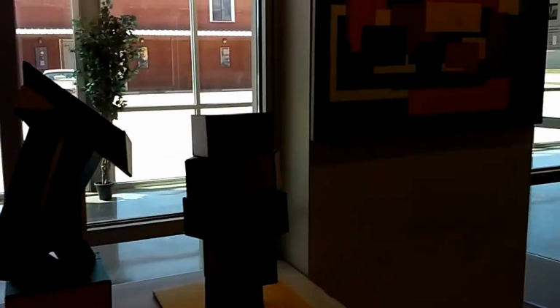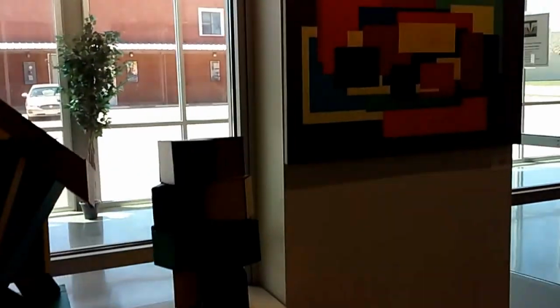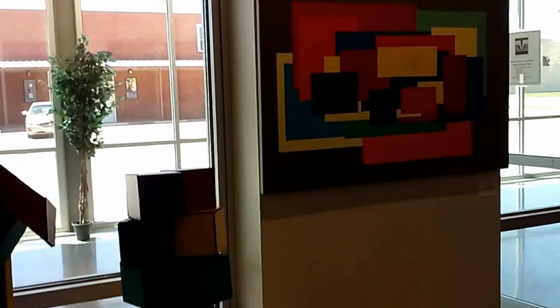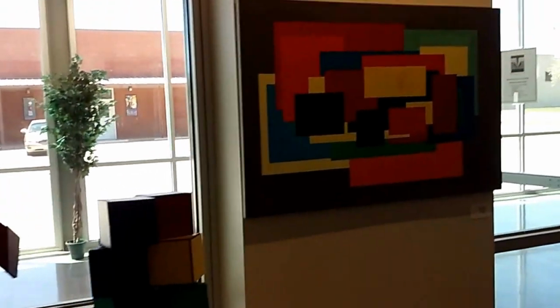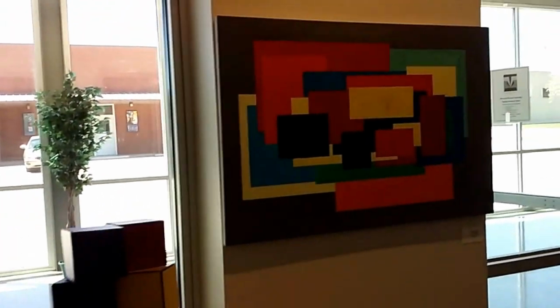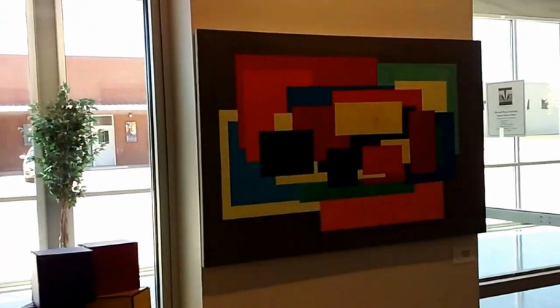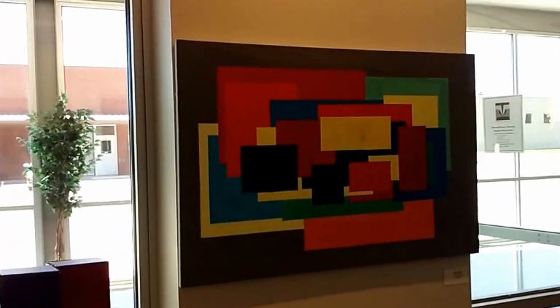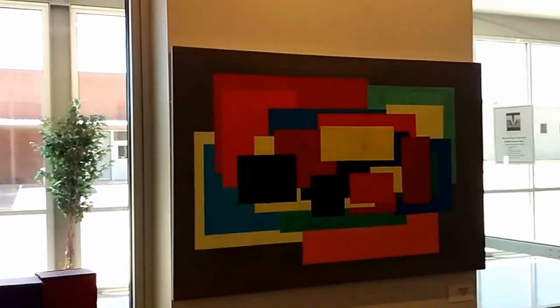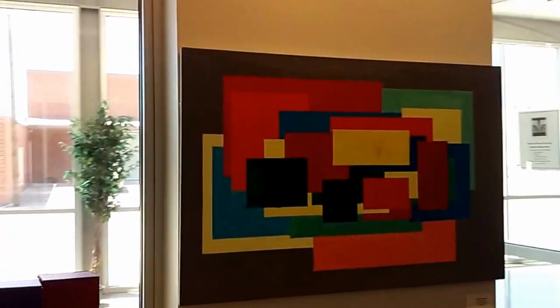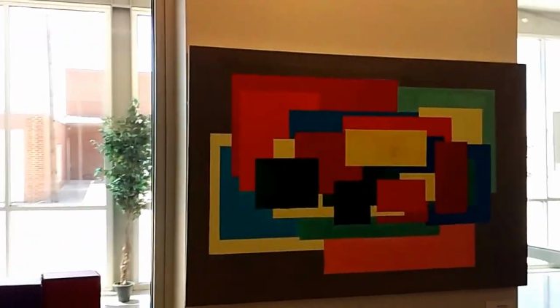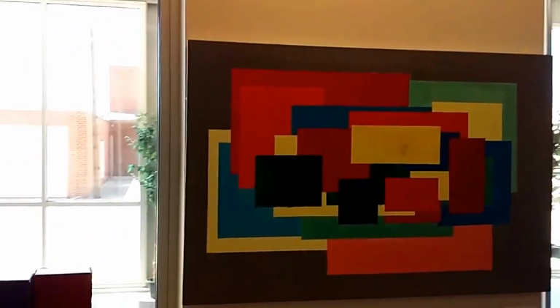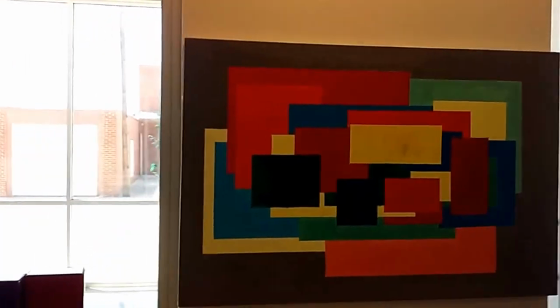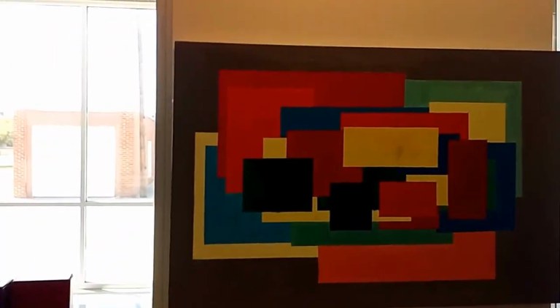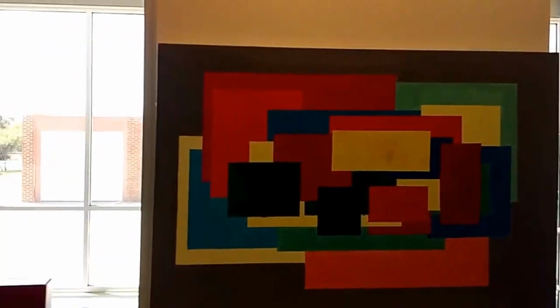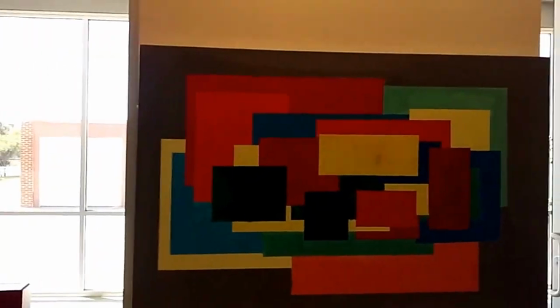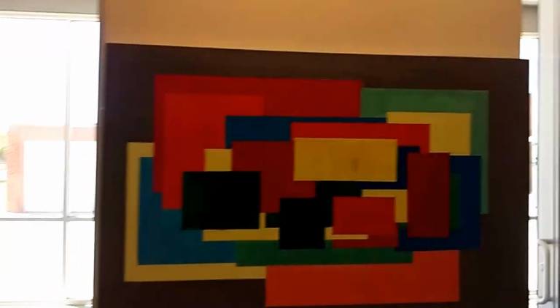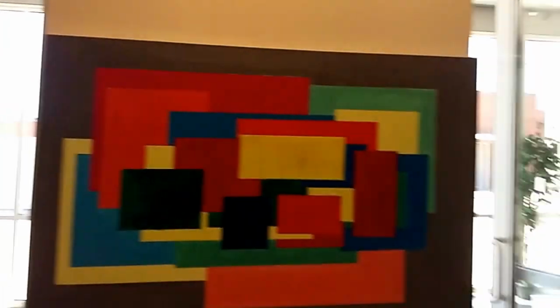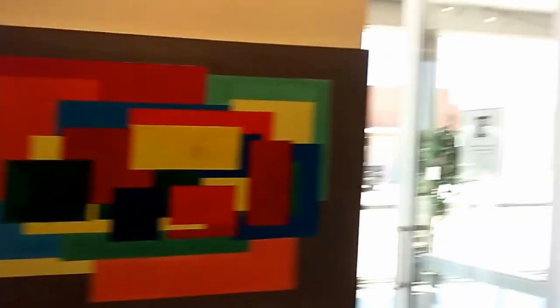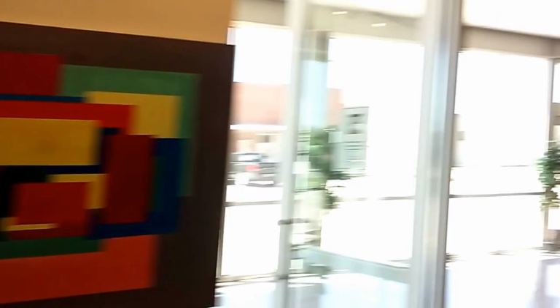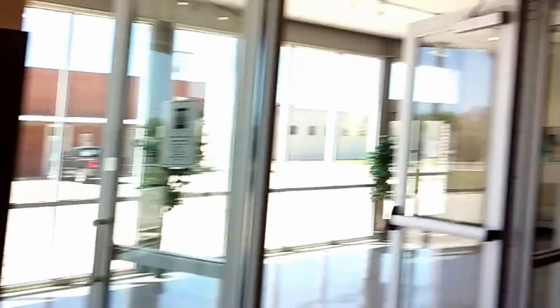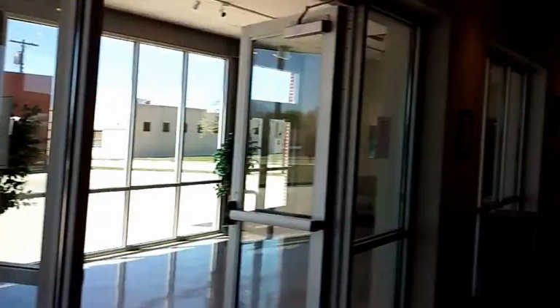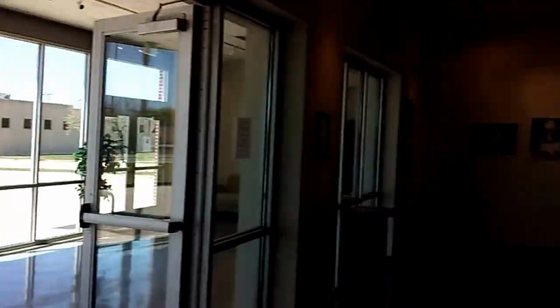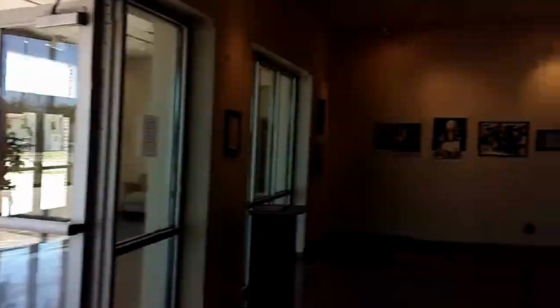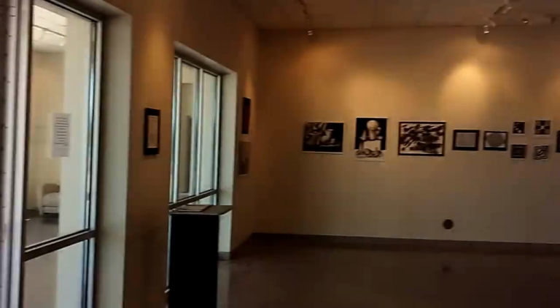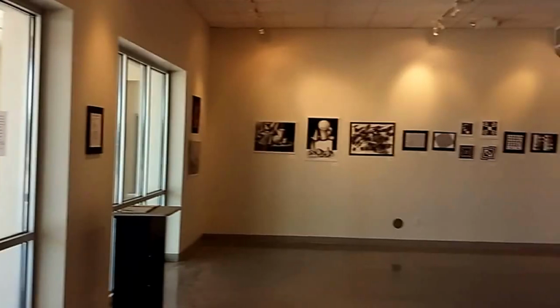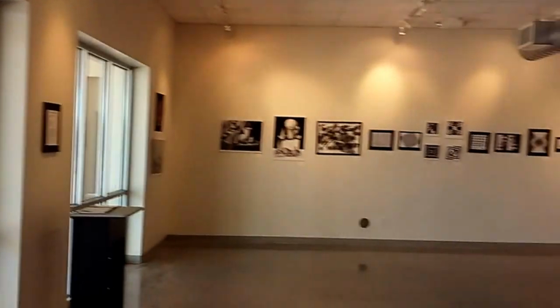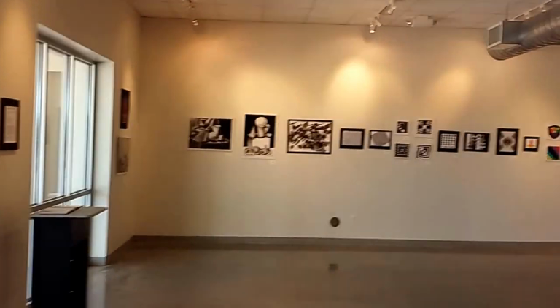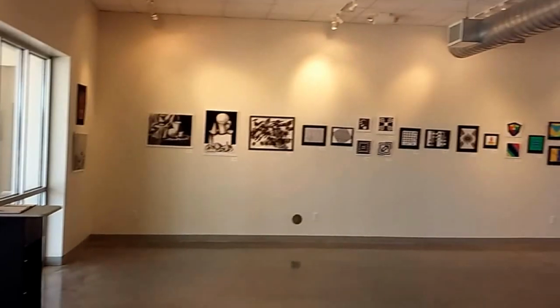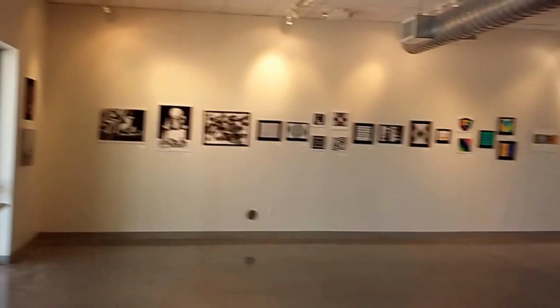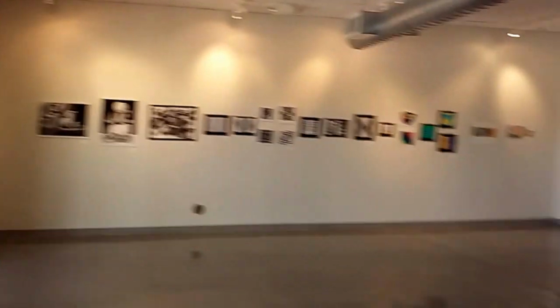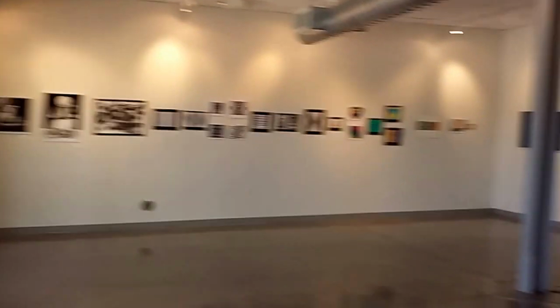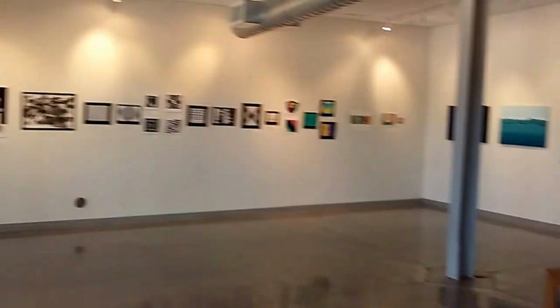Howard Payne University's Student Art Show, Spring 2016.